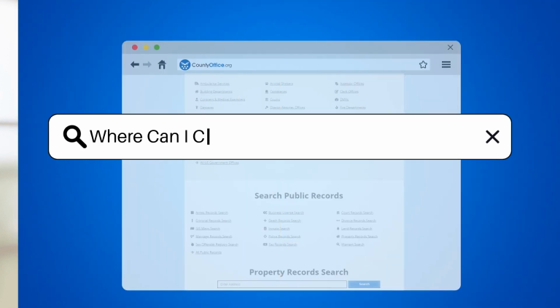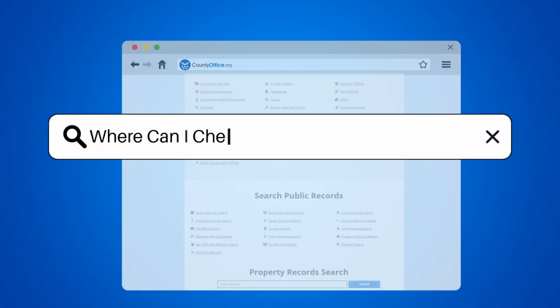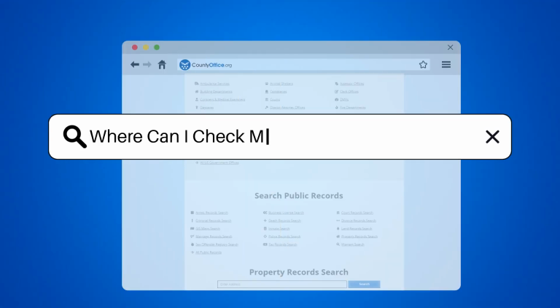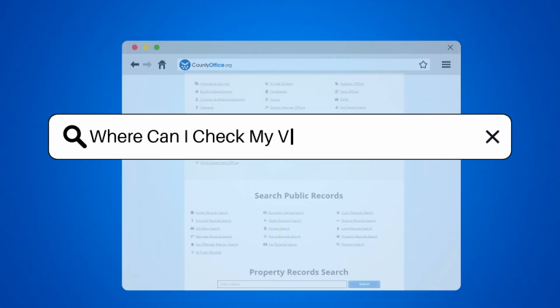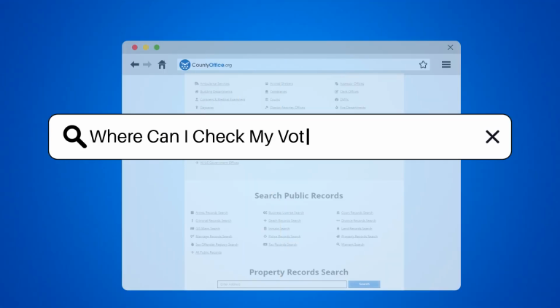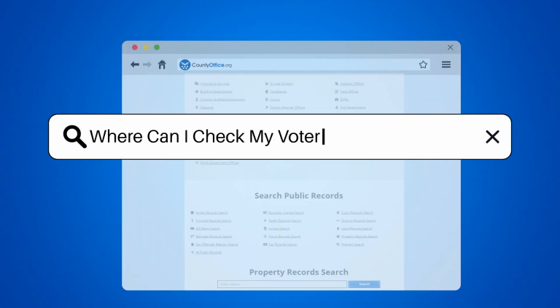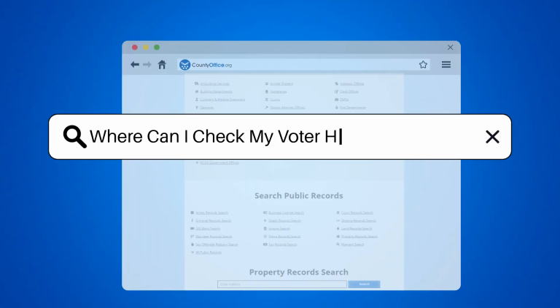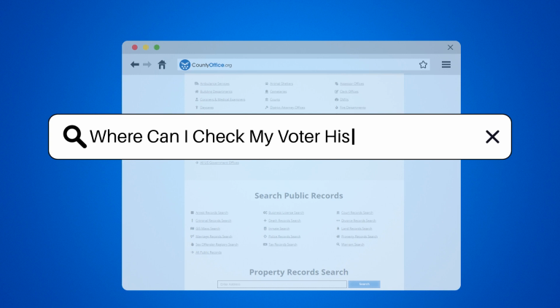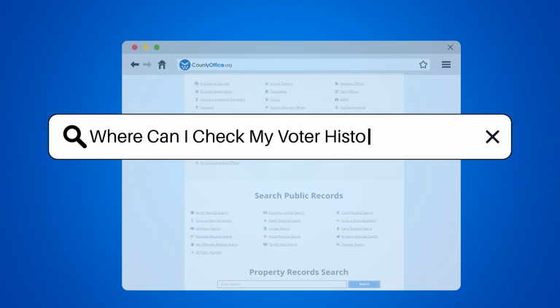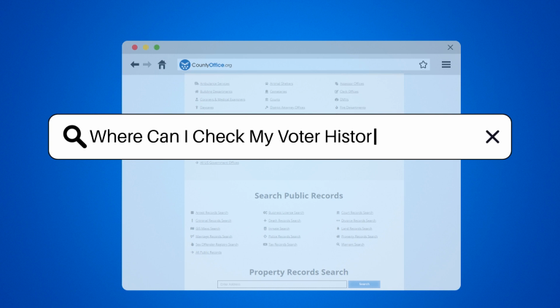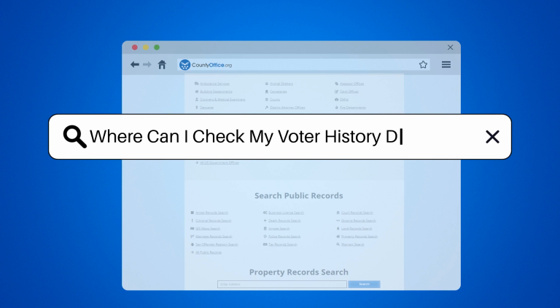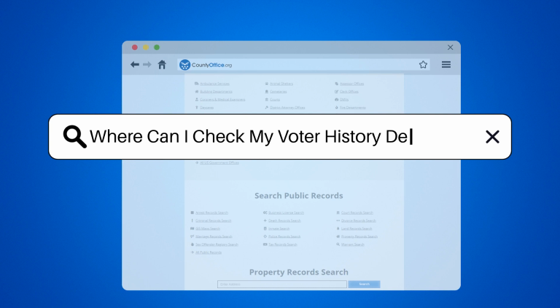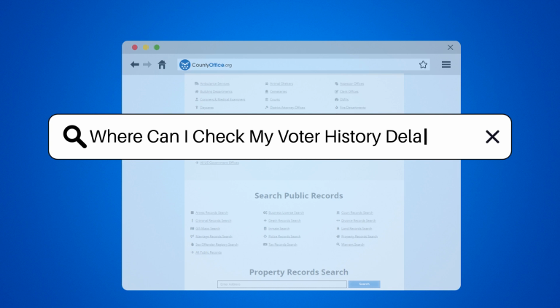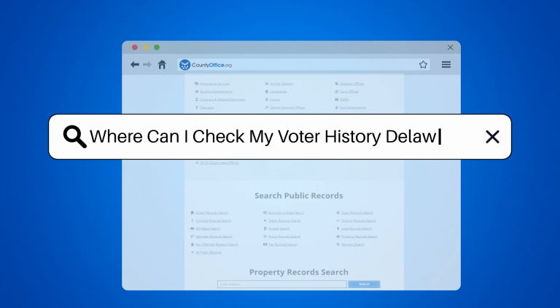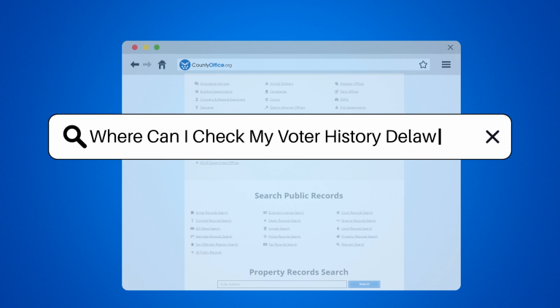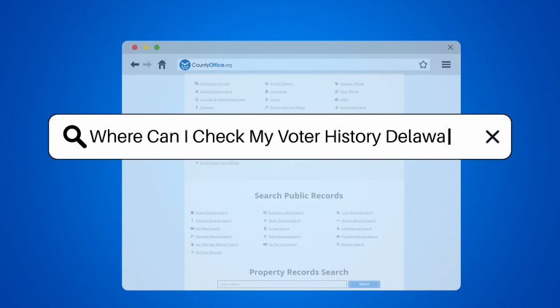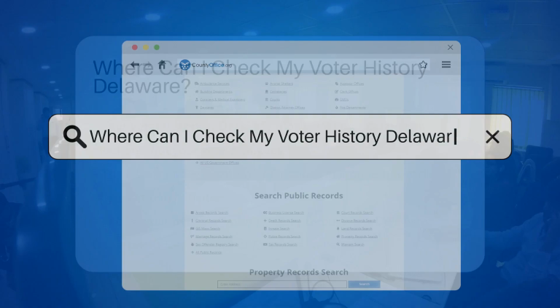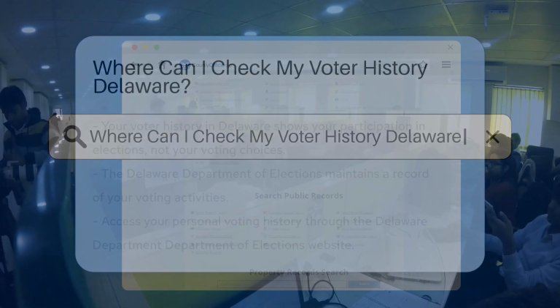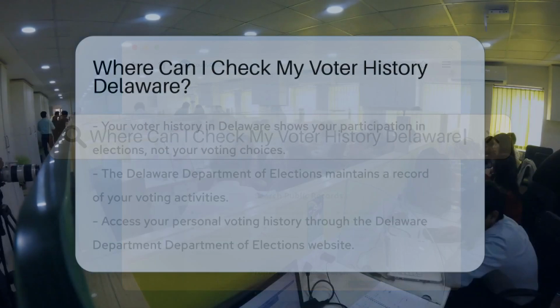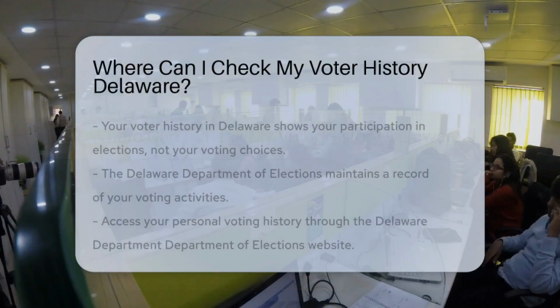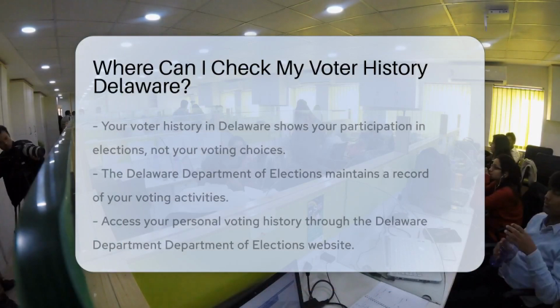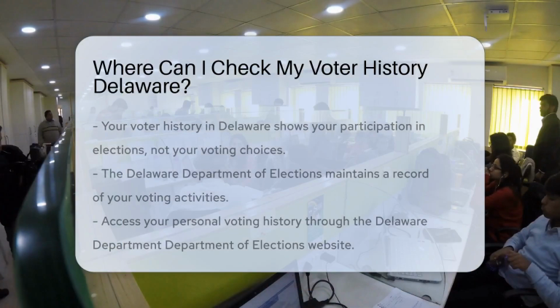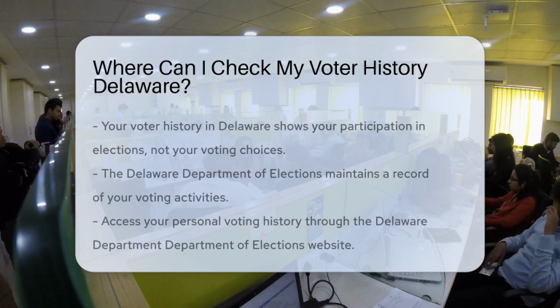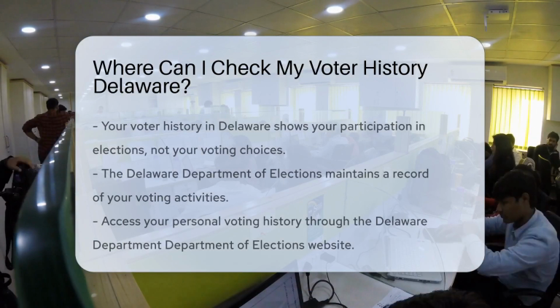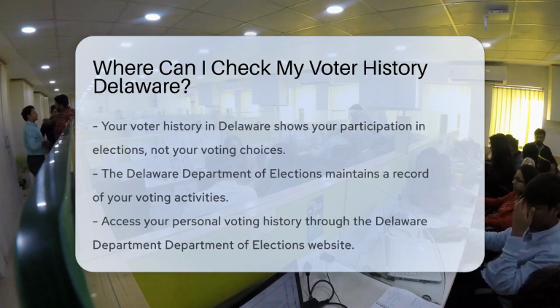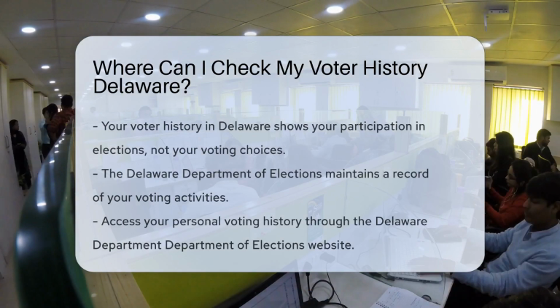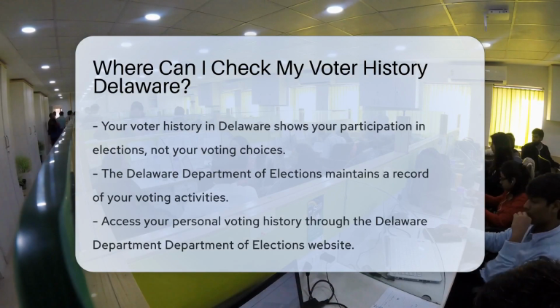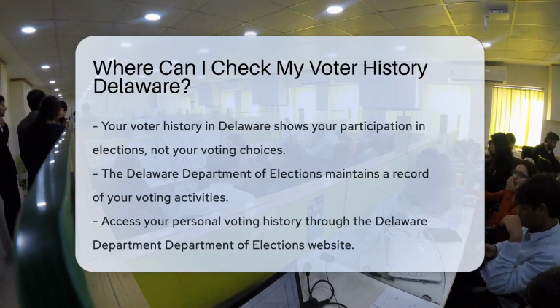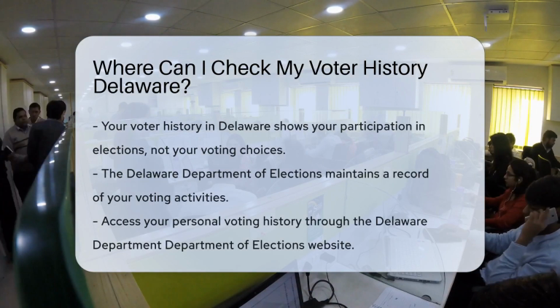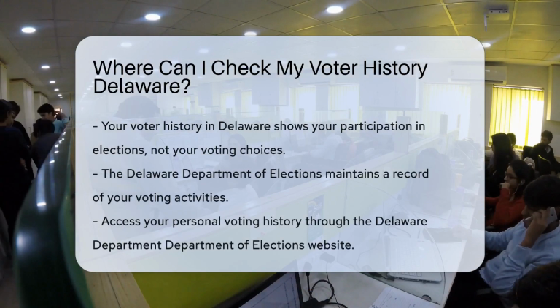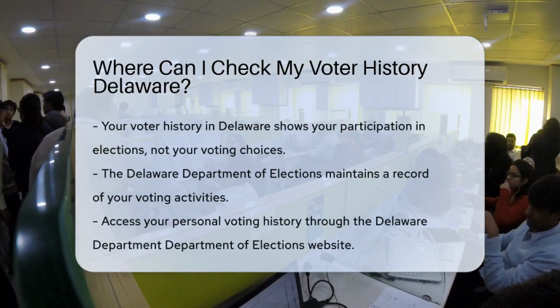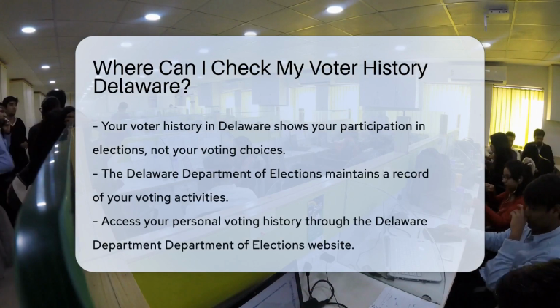Where can I check my voter history in Delaware? Curious about your voting footprint in the first state? Let's dive in.